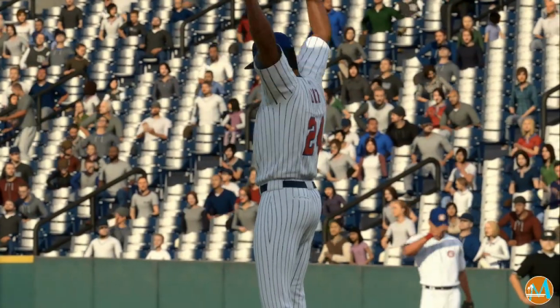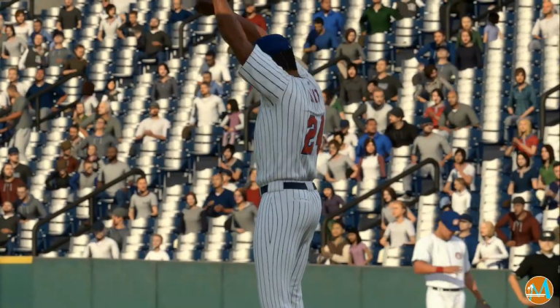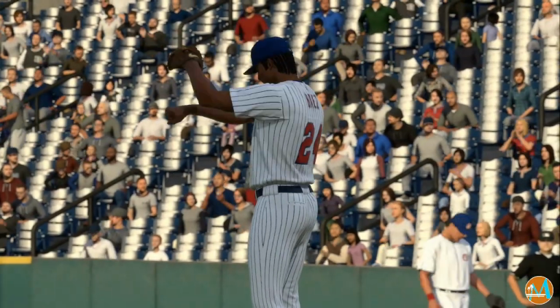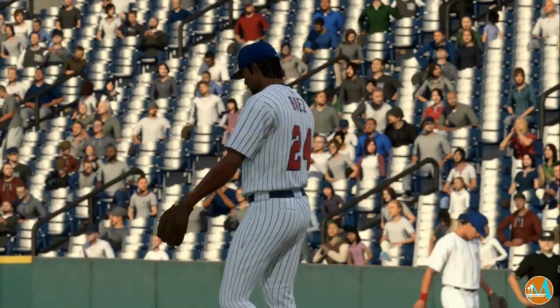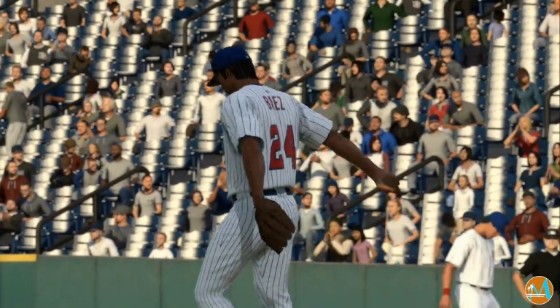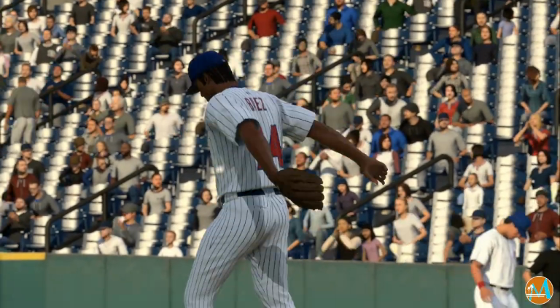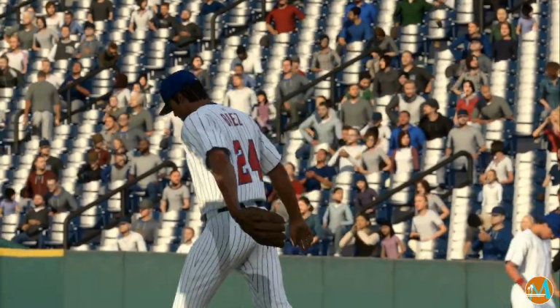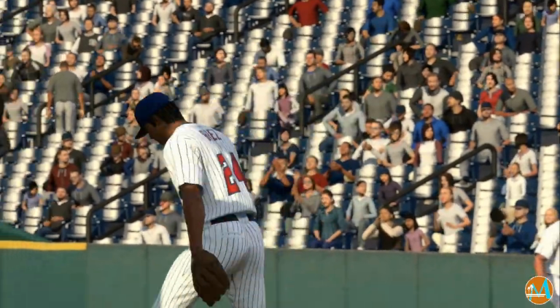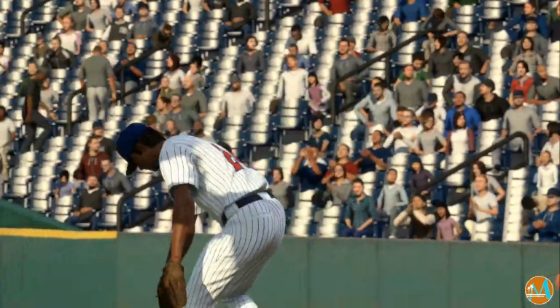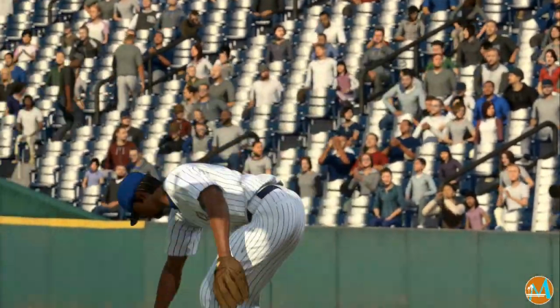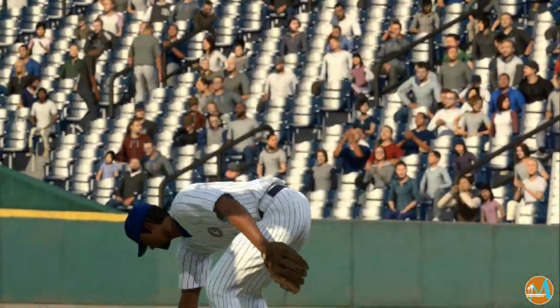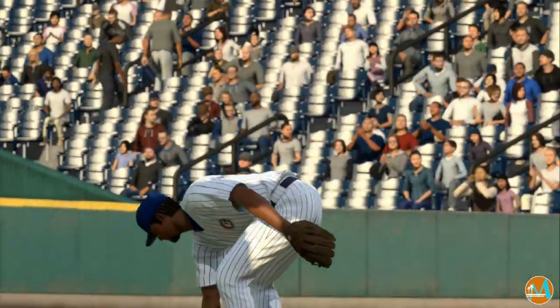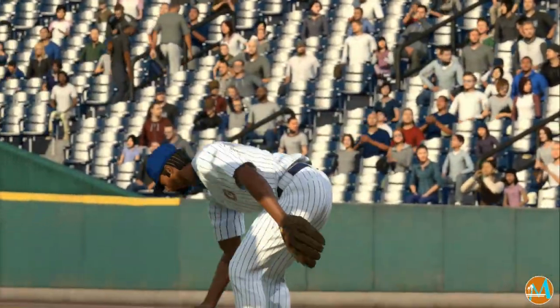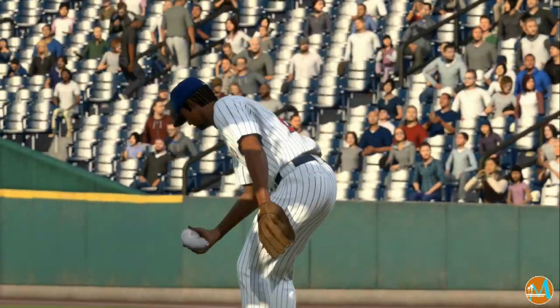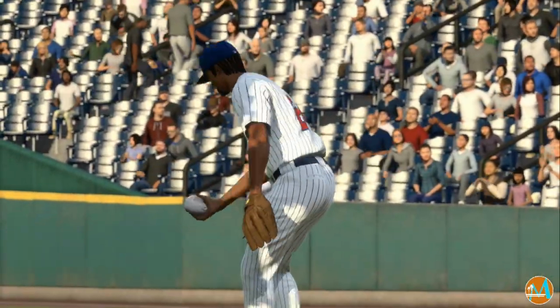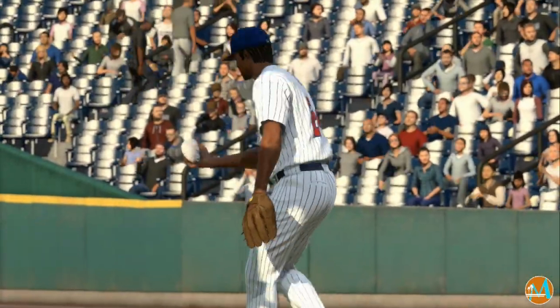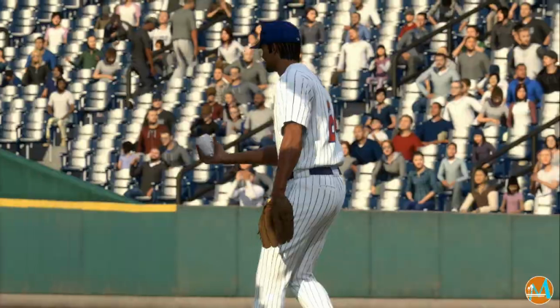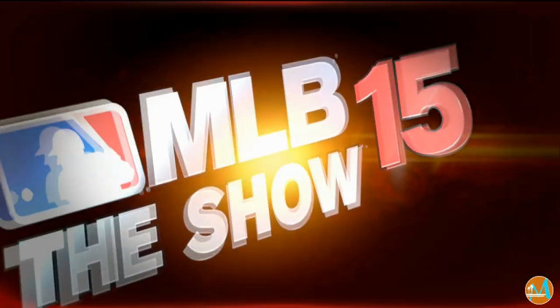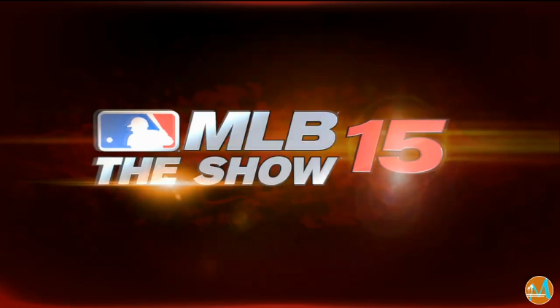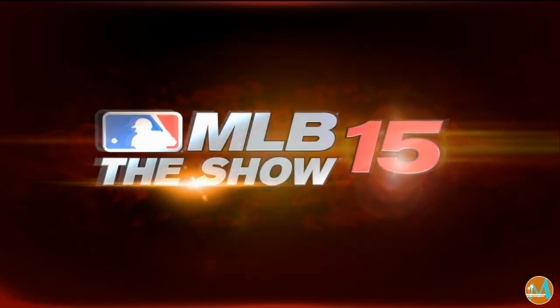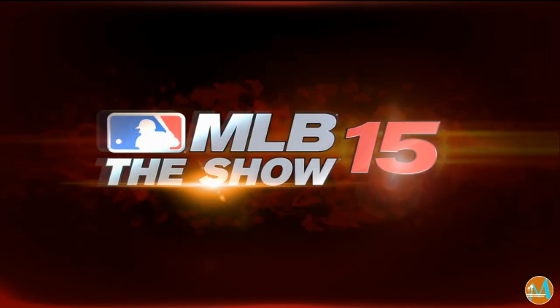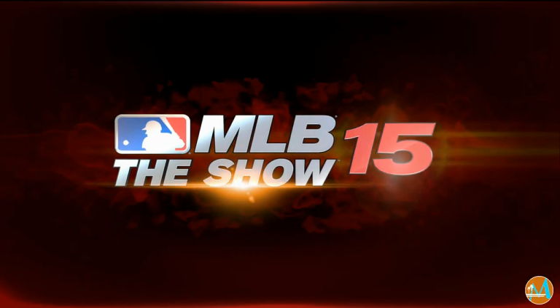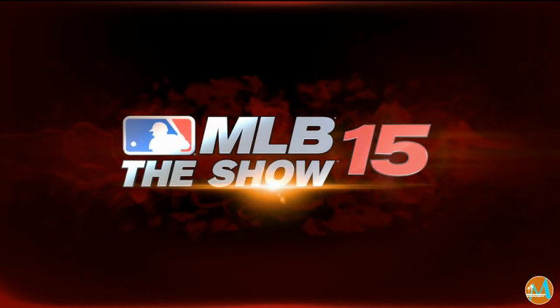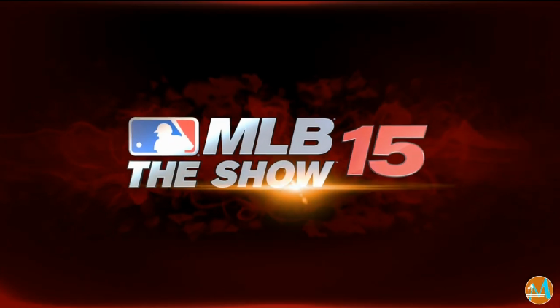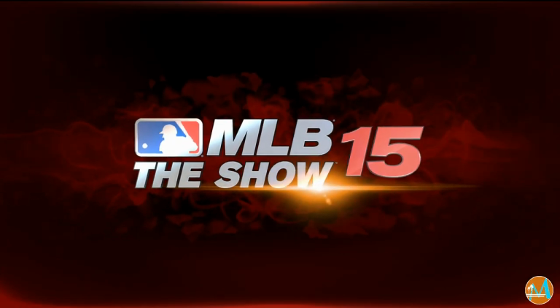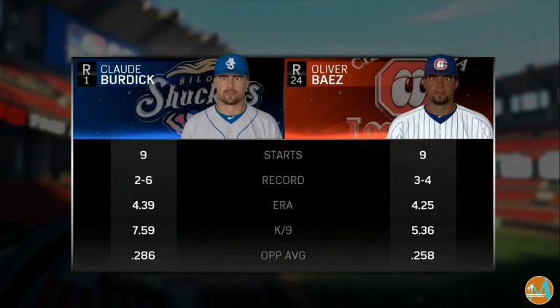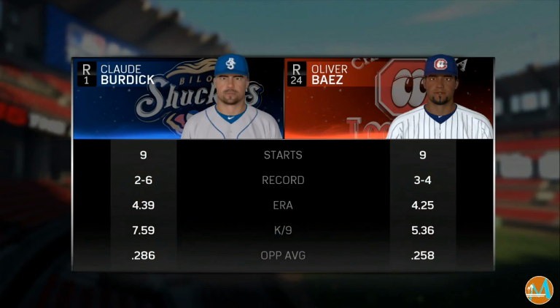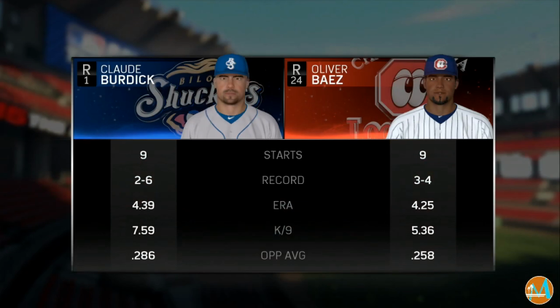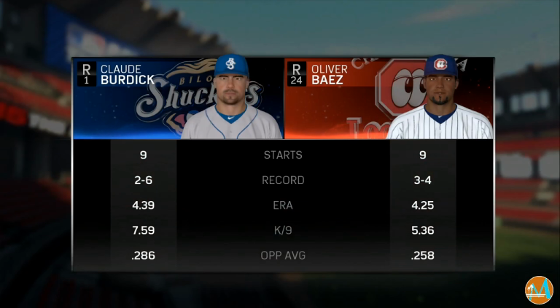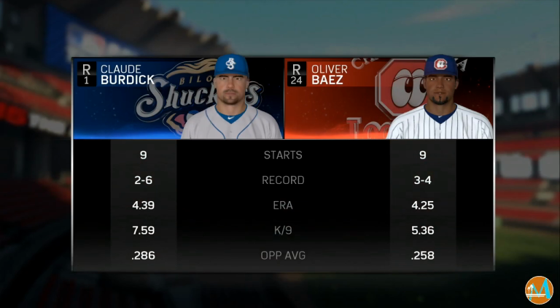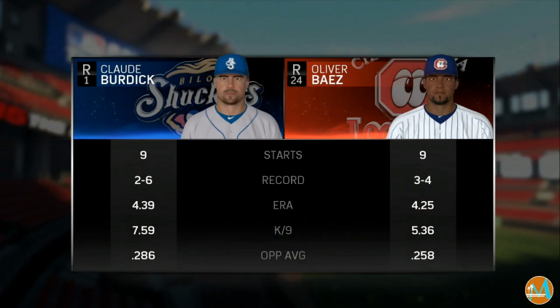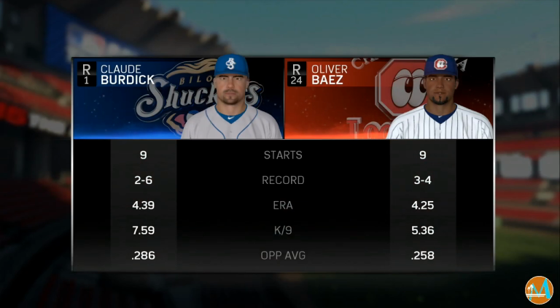And let's also get a brief look at our two starting pitchers as you see how they stack up right there.